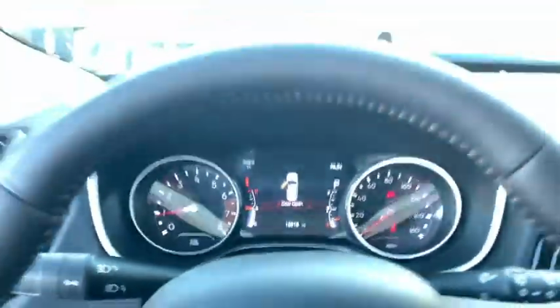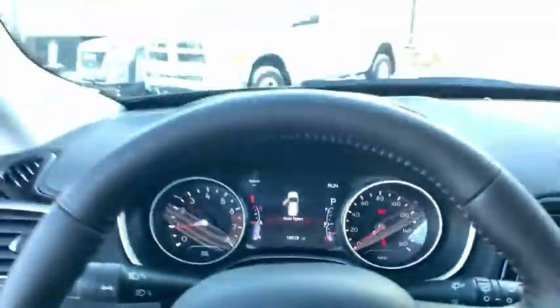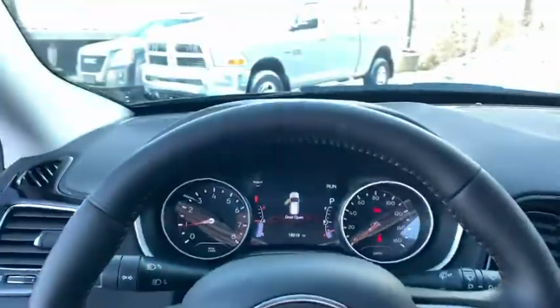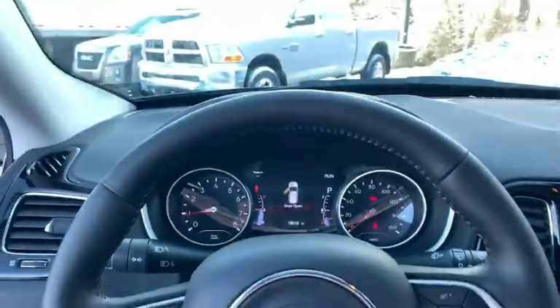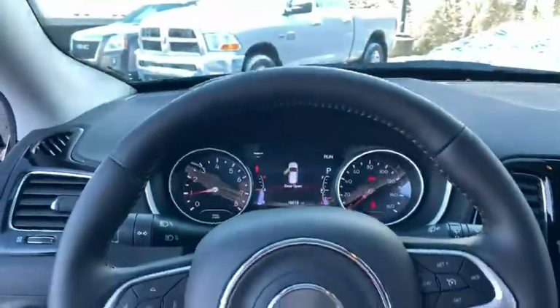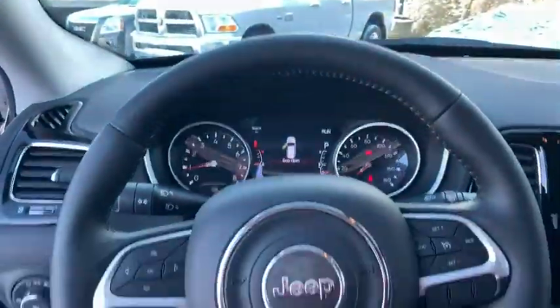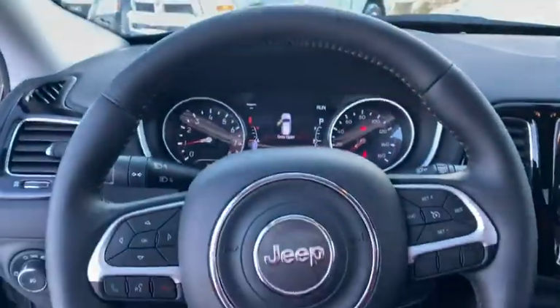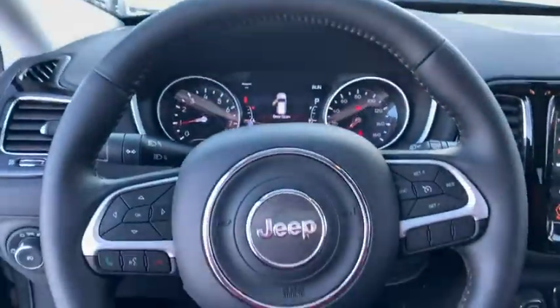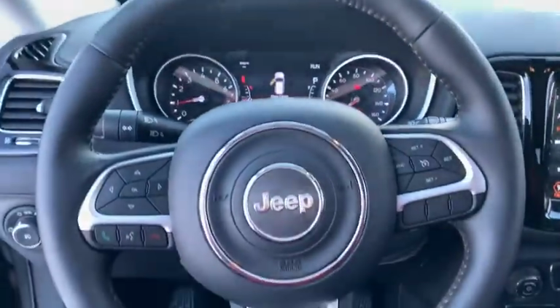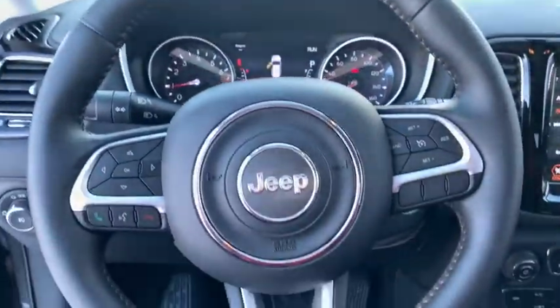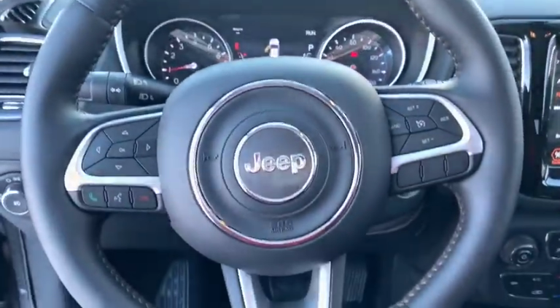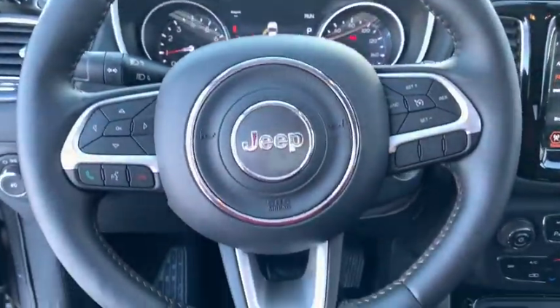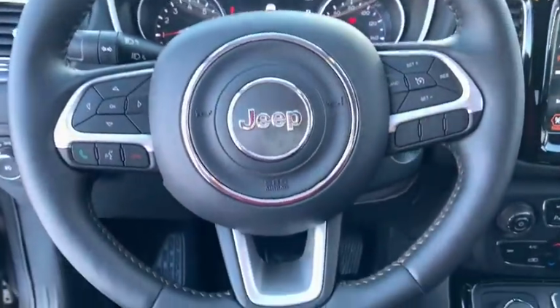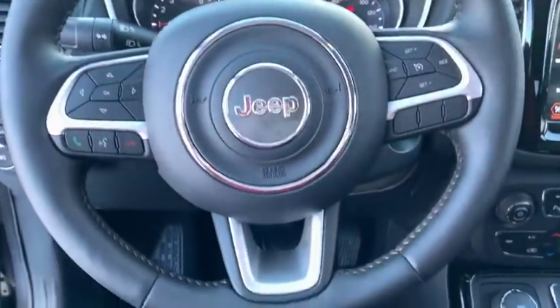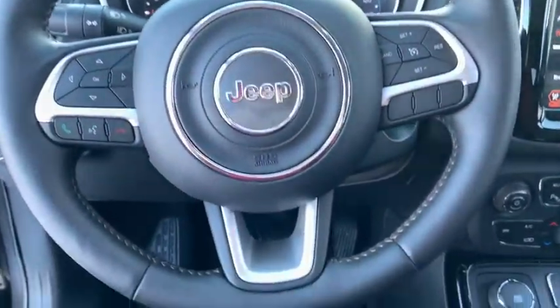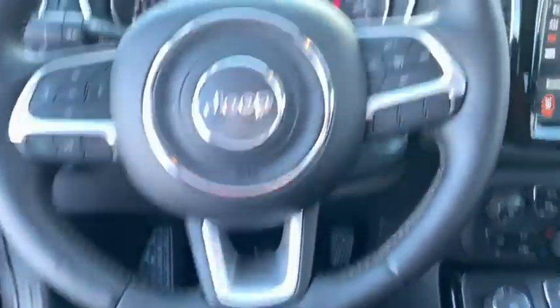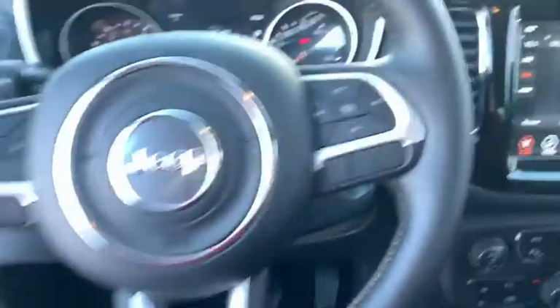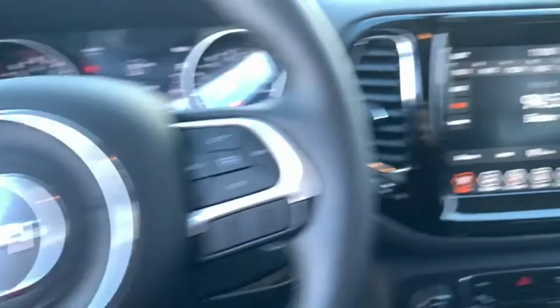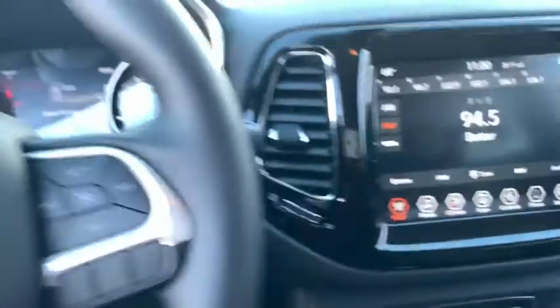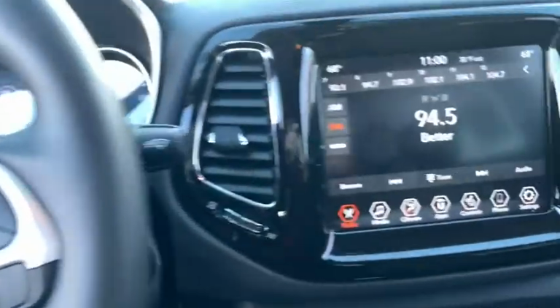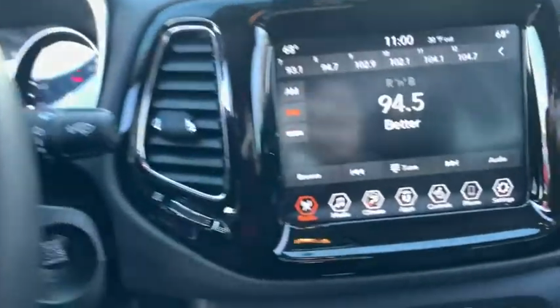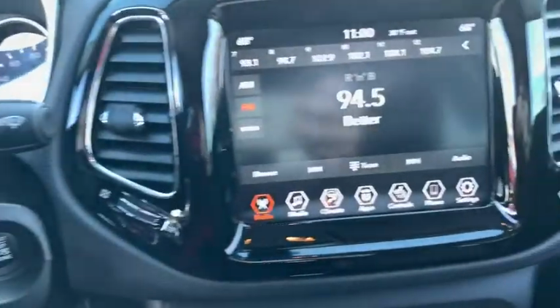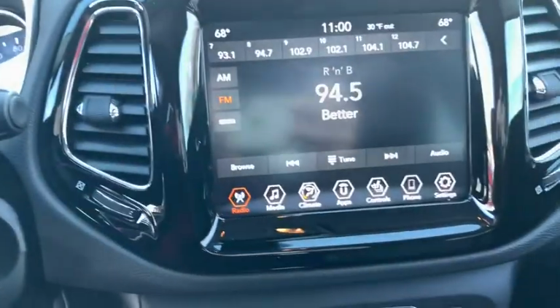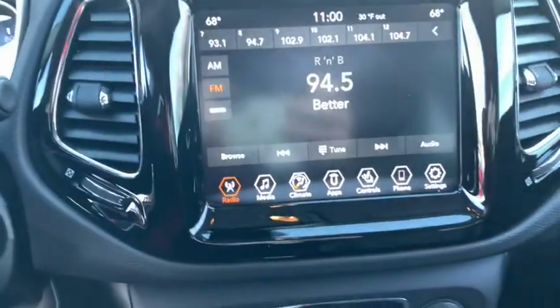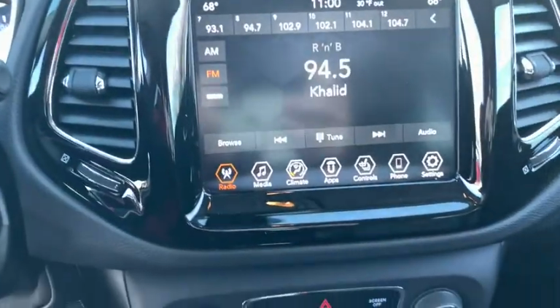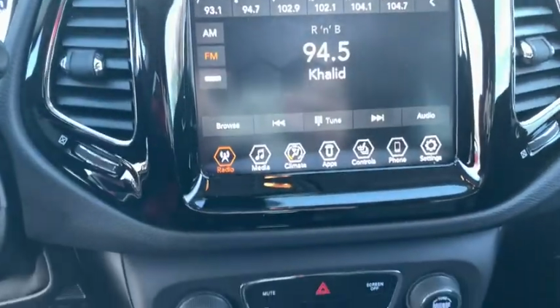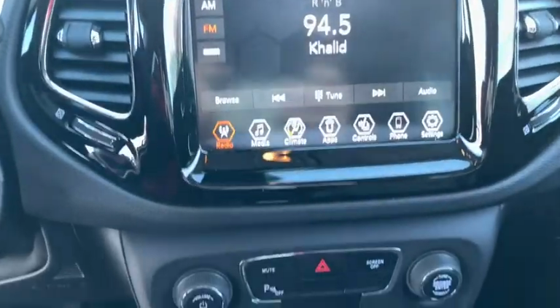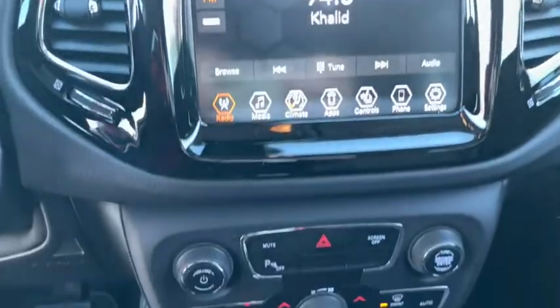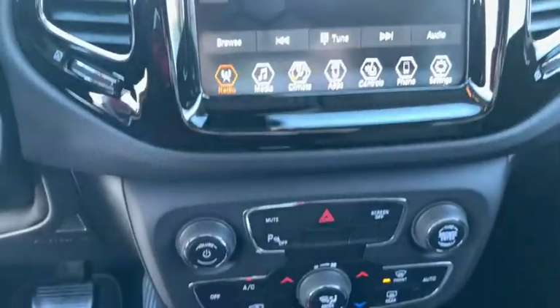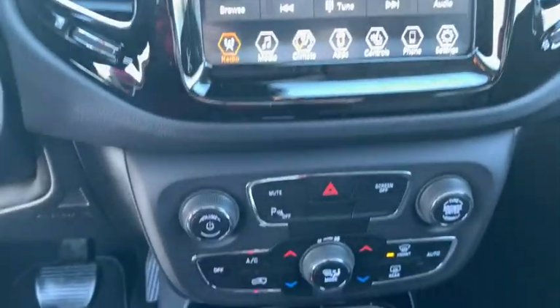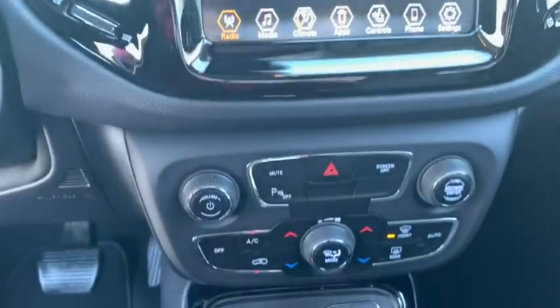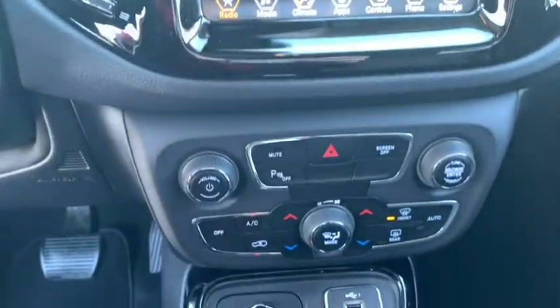Compass. Trip computer. Power windows. Heated front seats. Rear window defroster.